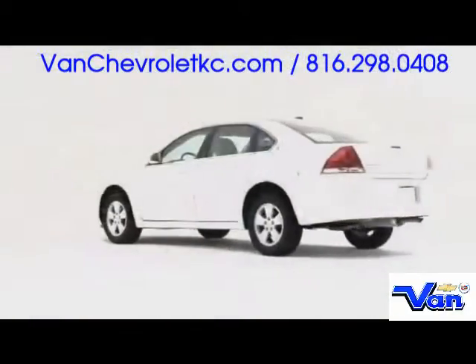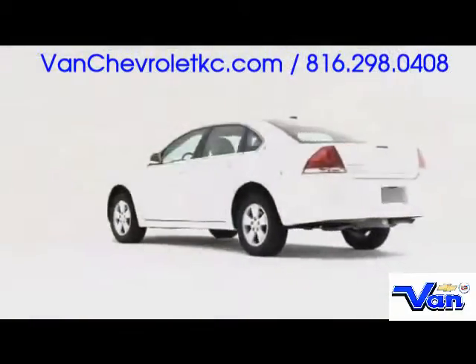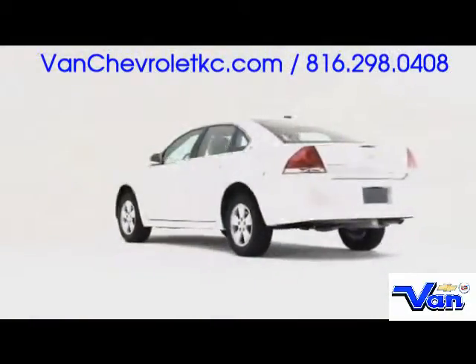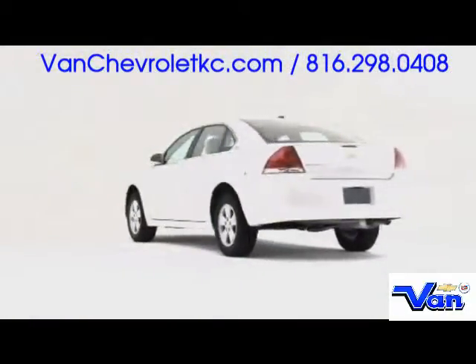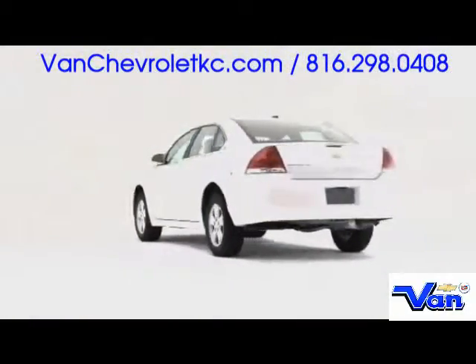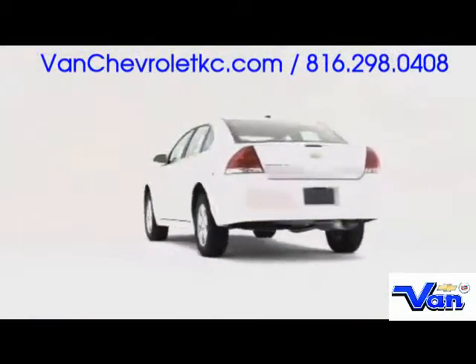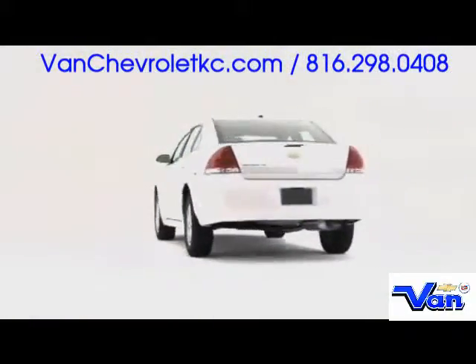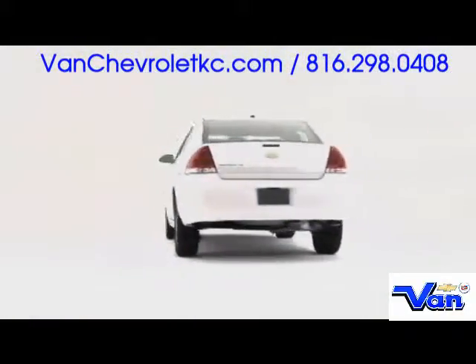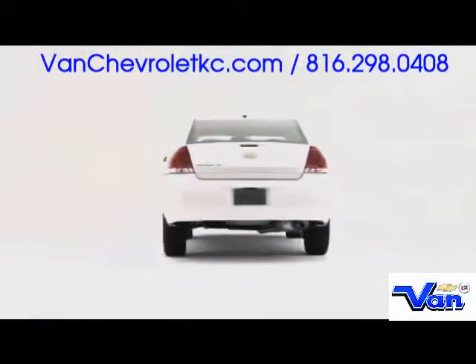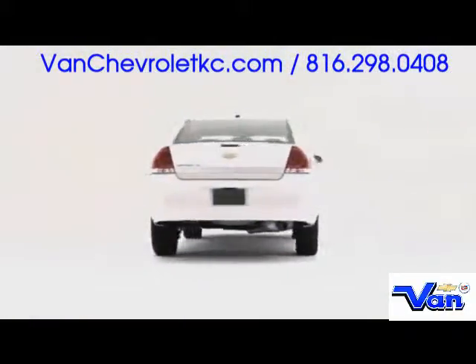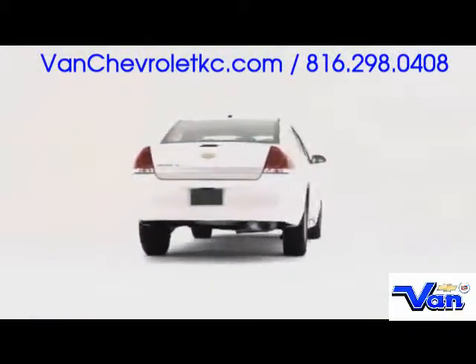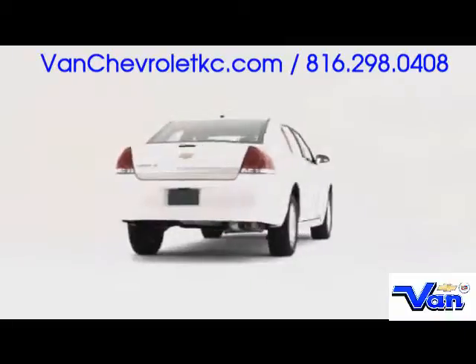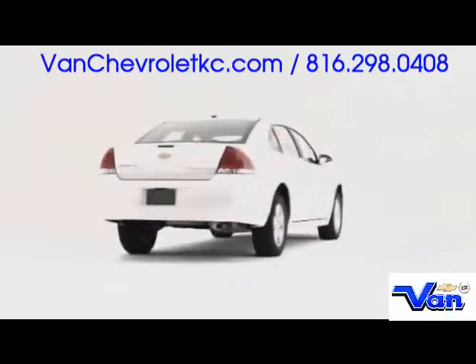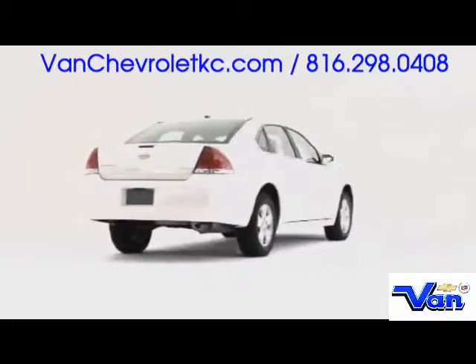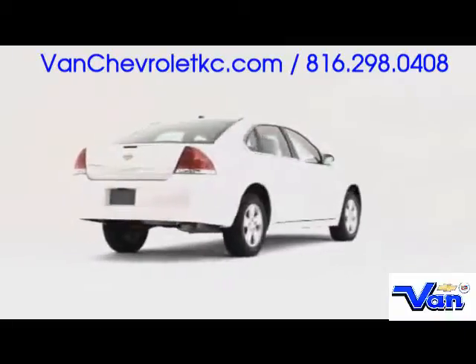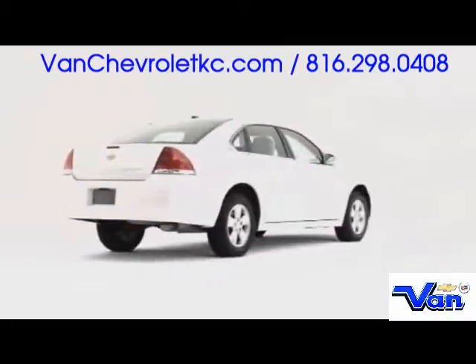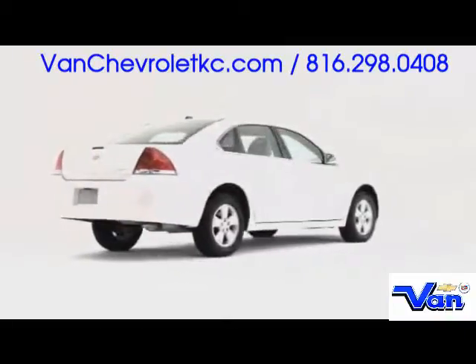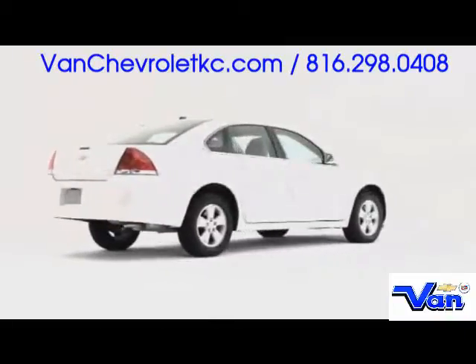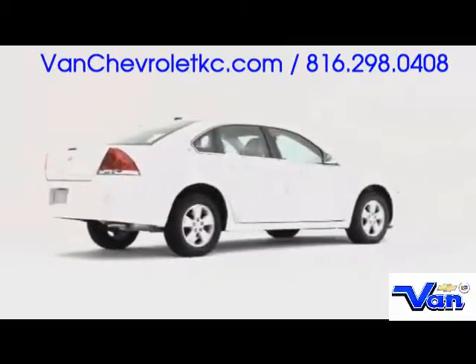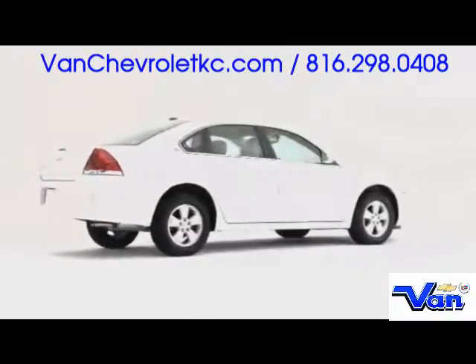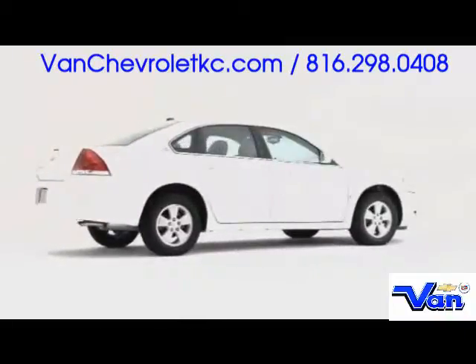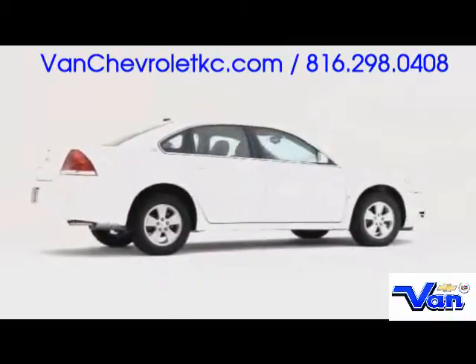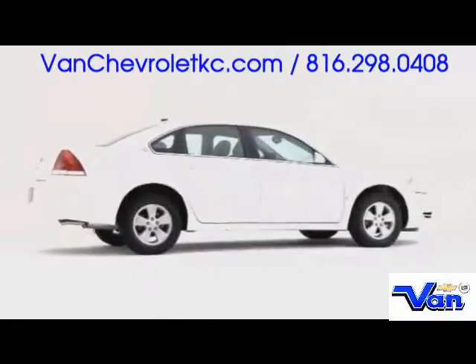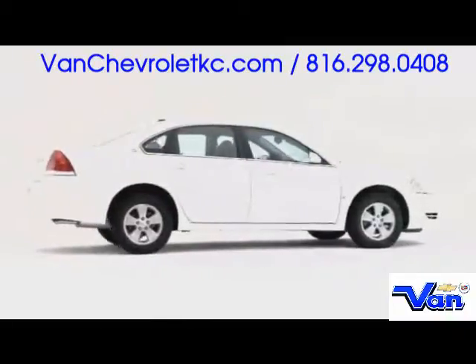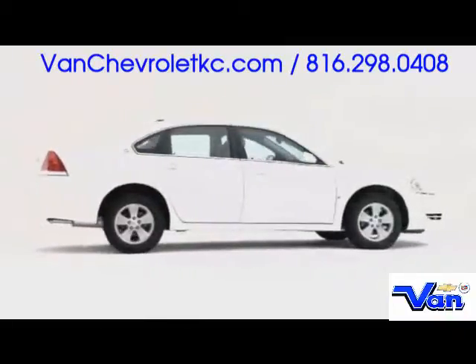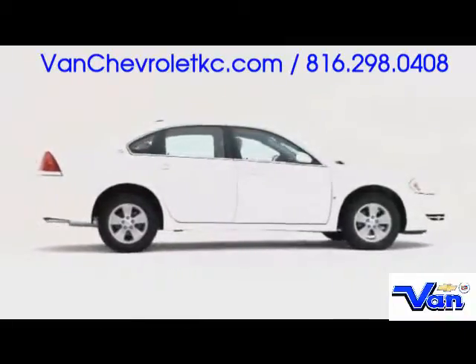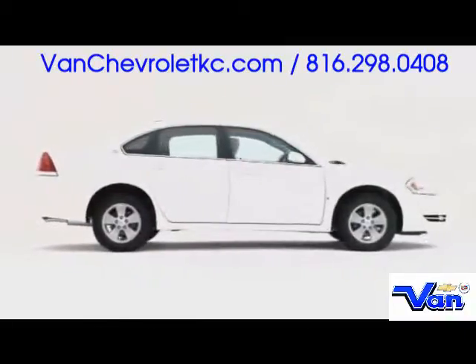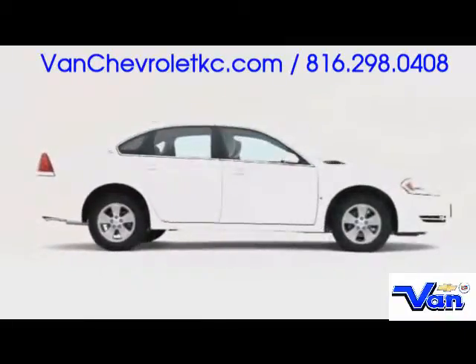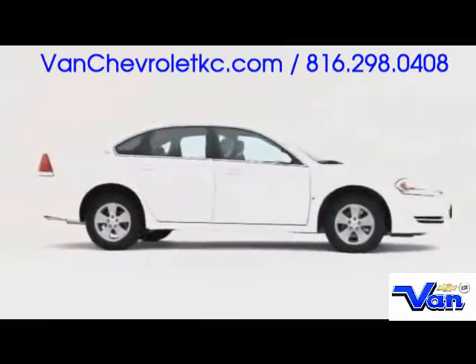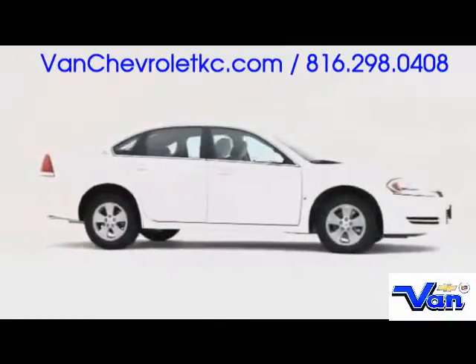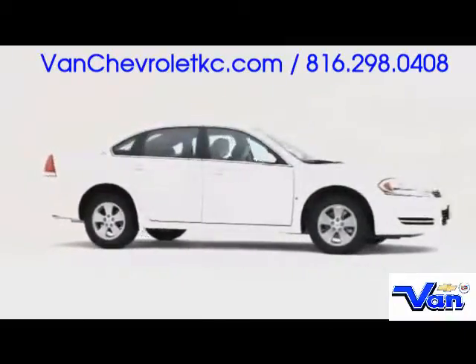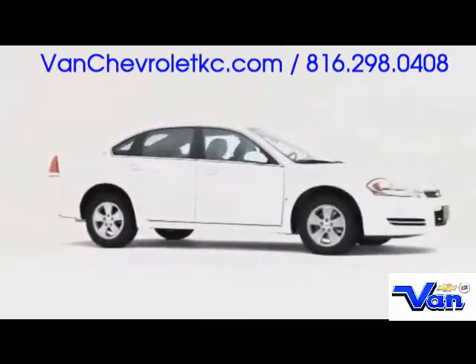Excellent versatility and value propel the 2009 Chevrolet Impala to the top of the mid-sized sedan segment, where sensibility meets high-performance aspirations.